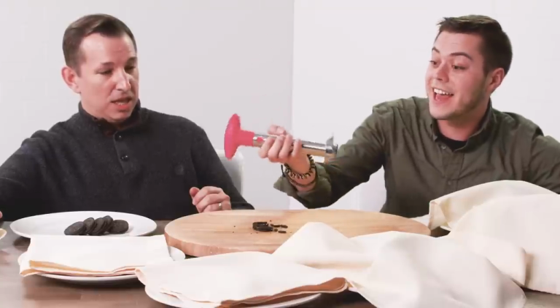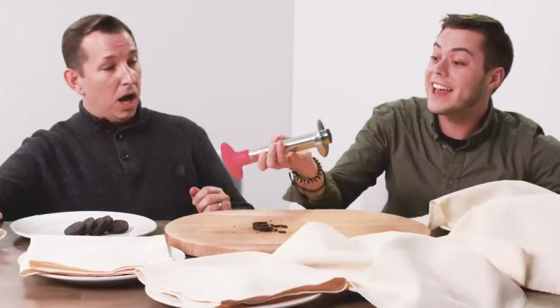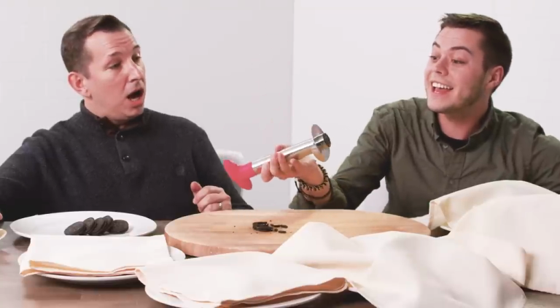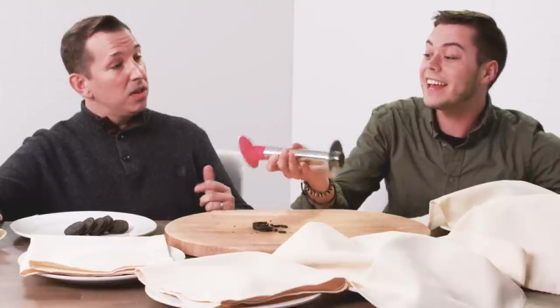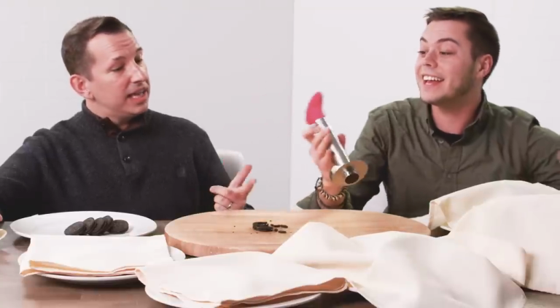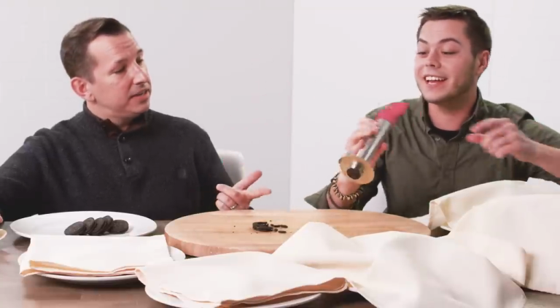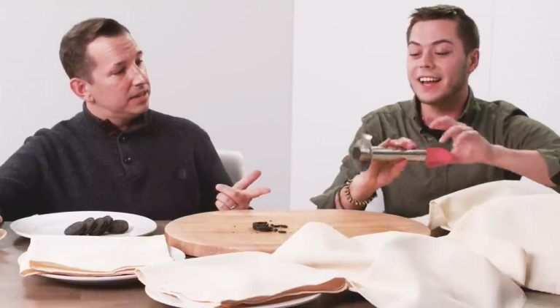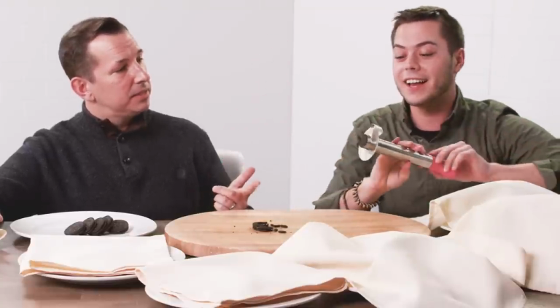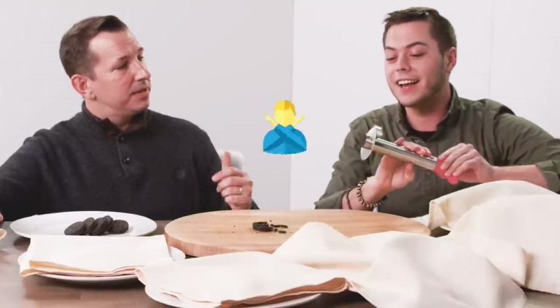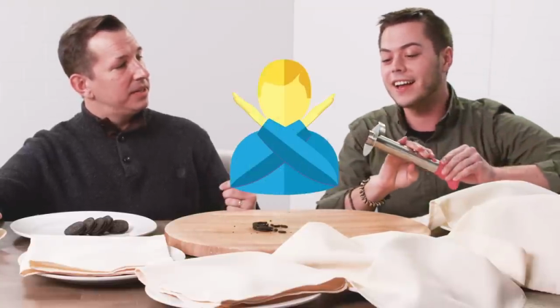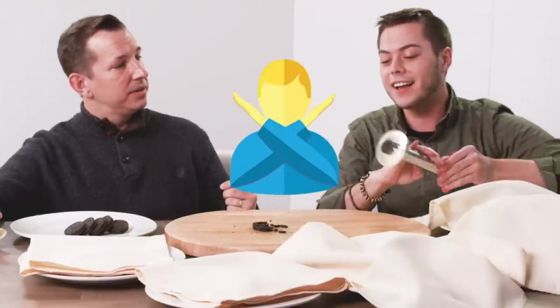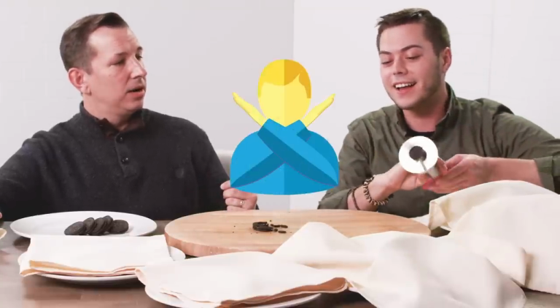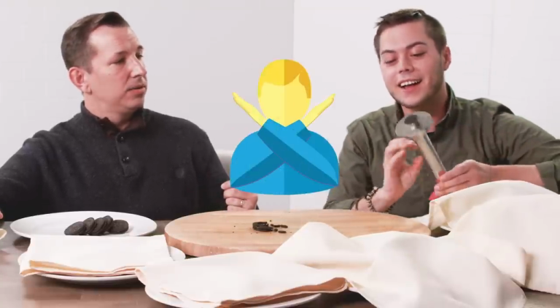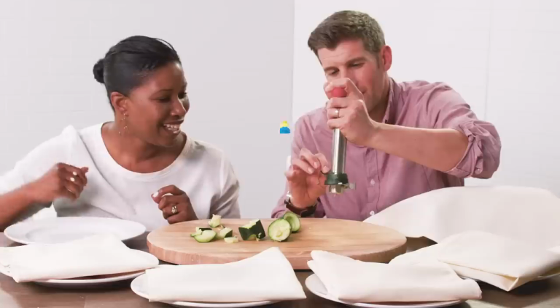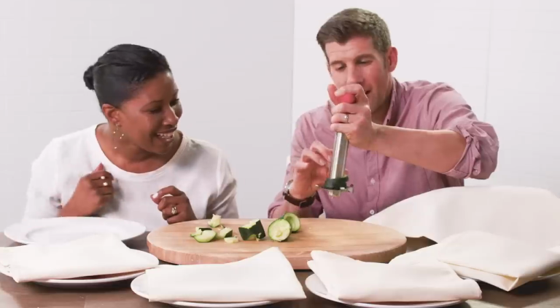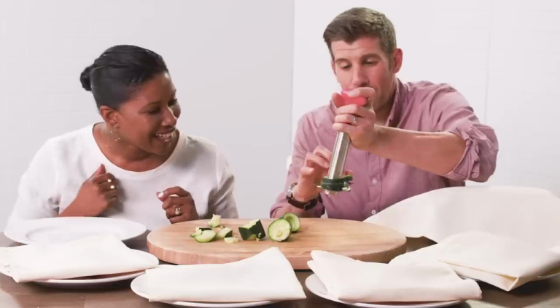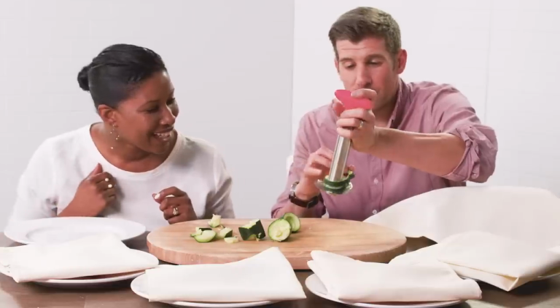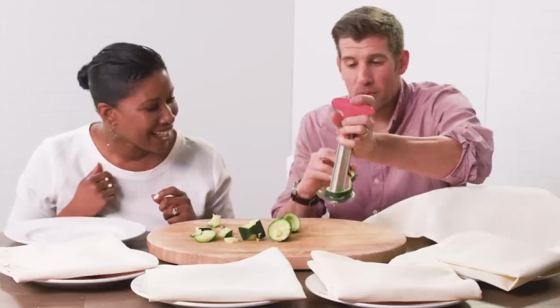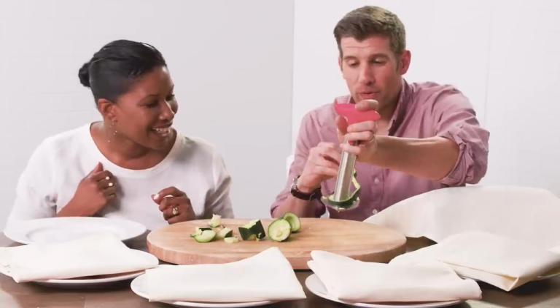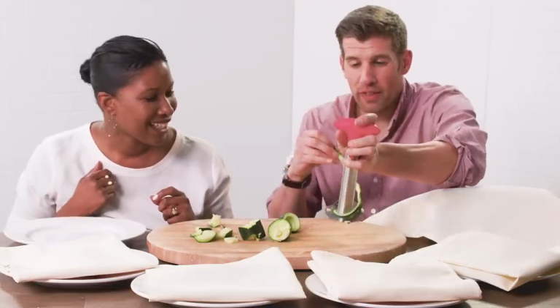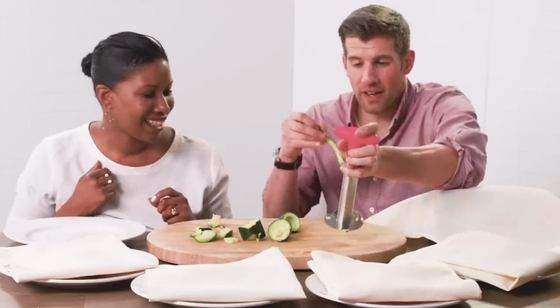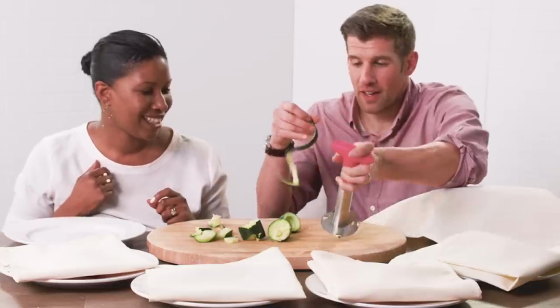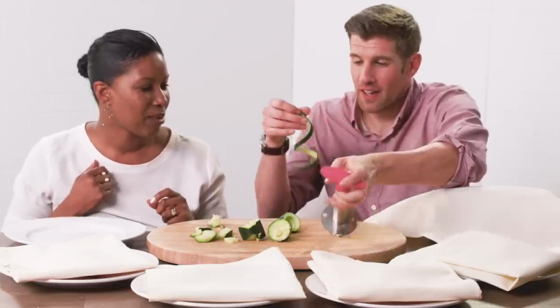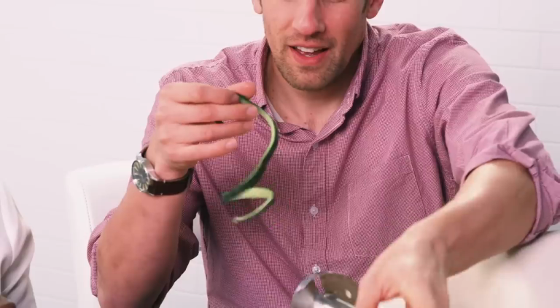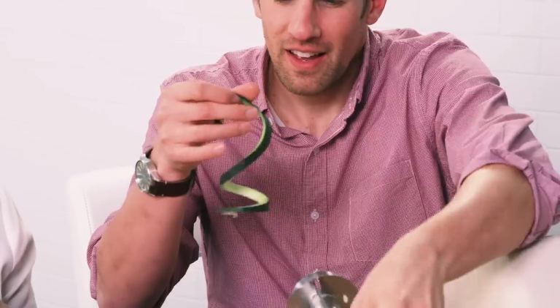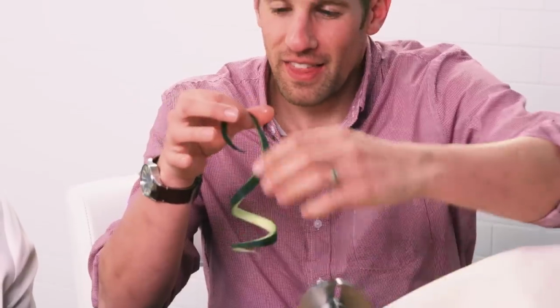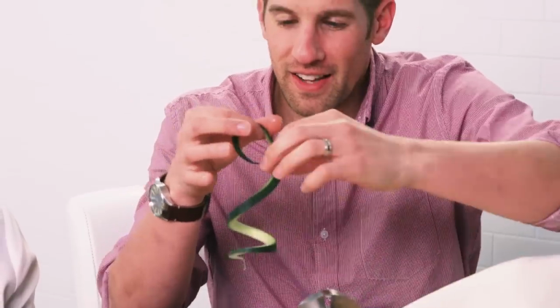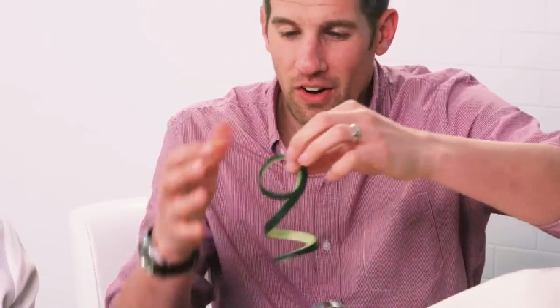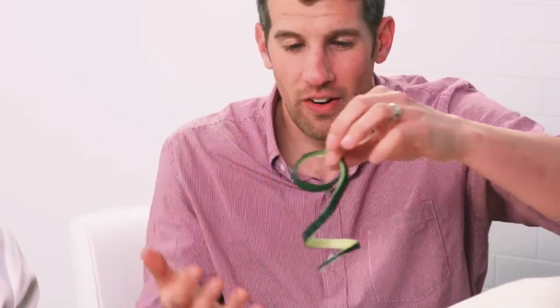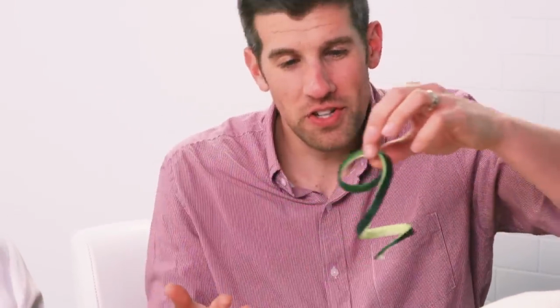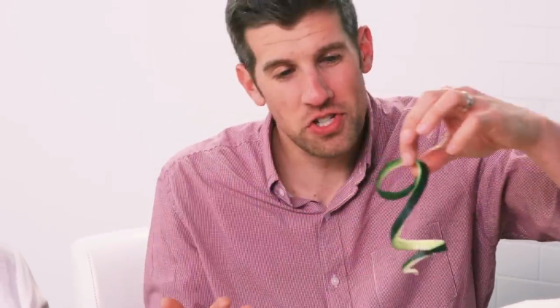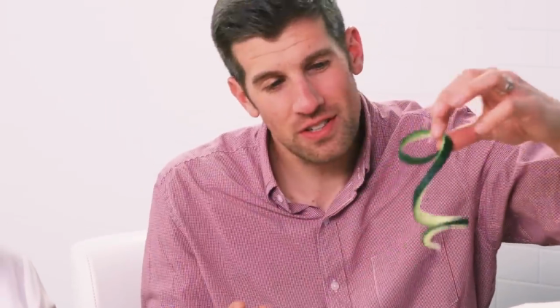Hey! Oh, look at that. You can make a mini Oreo. Now I have this beautiful thing.